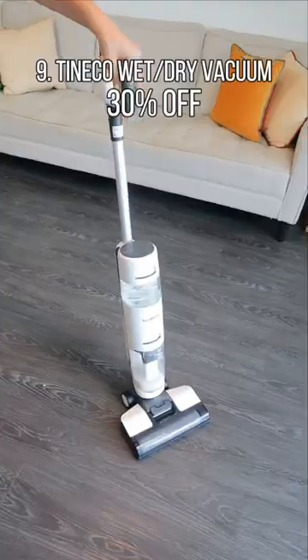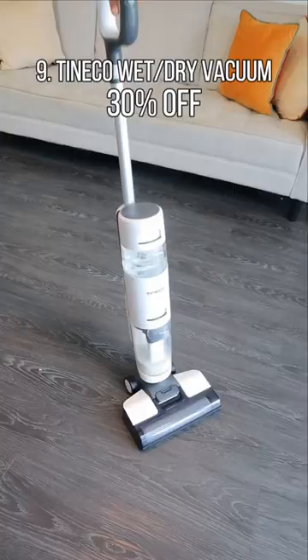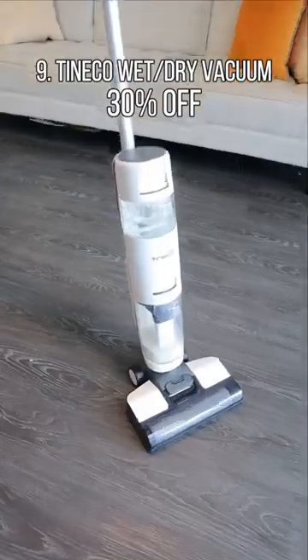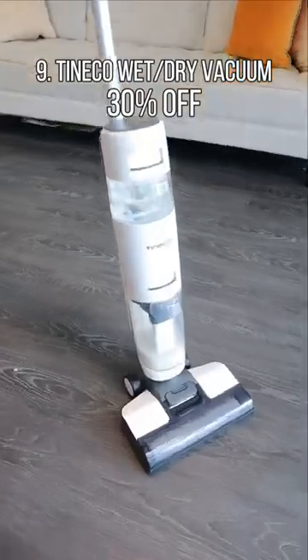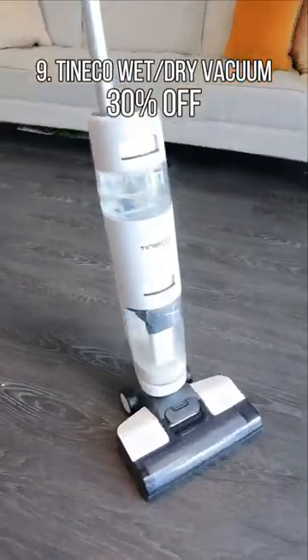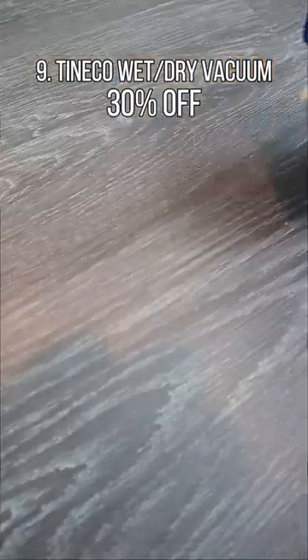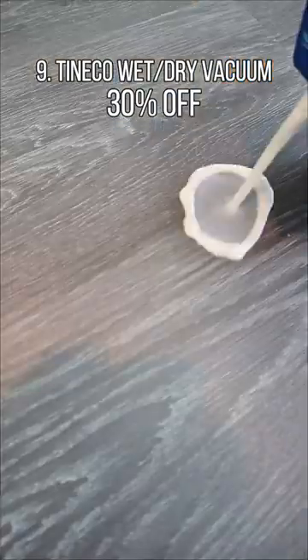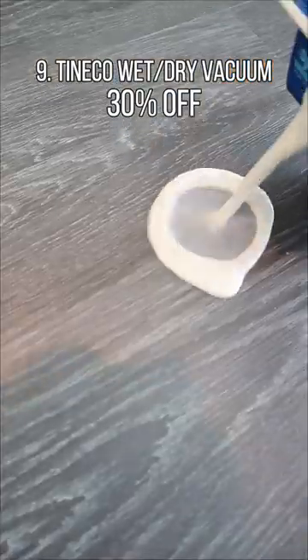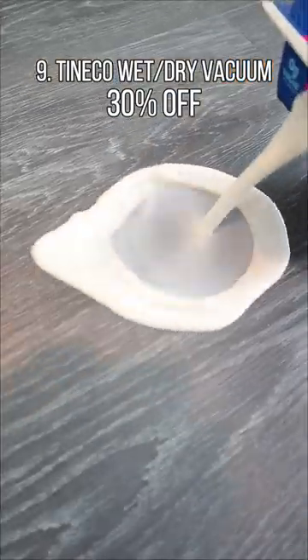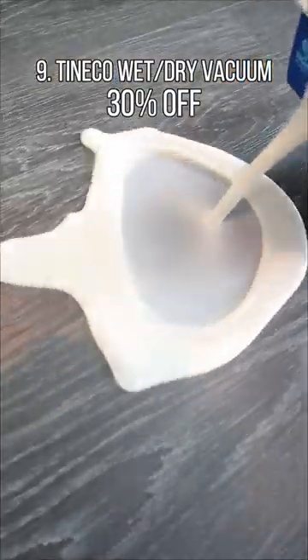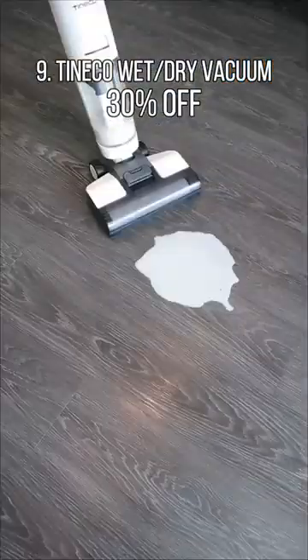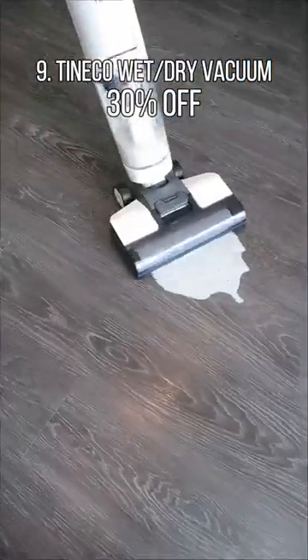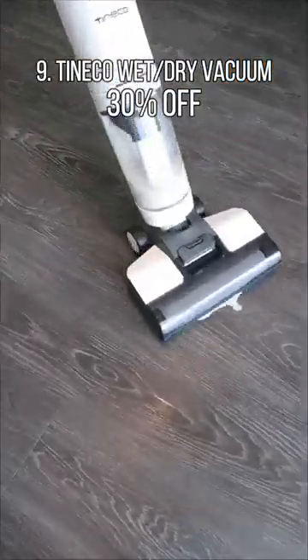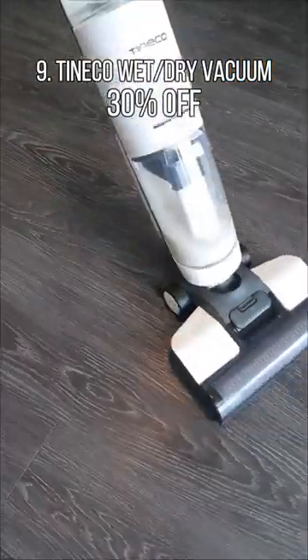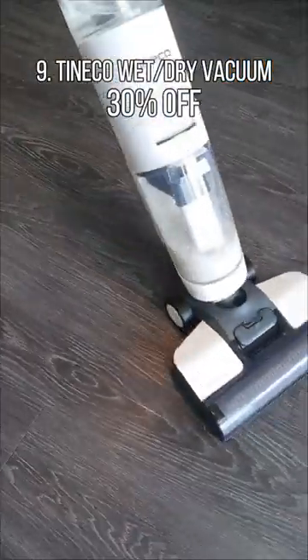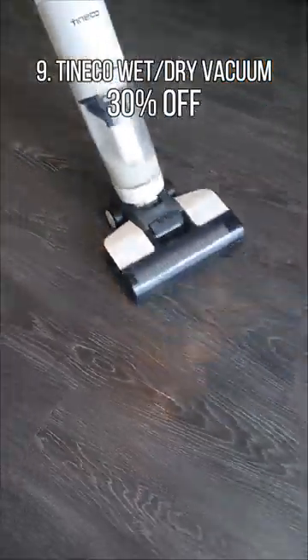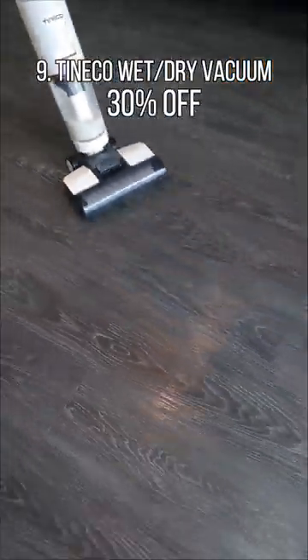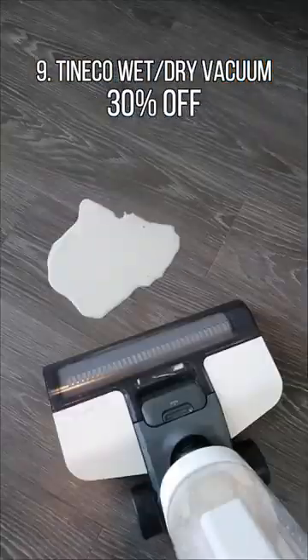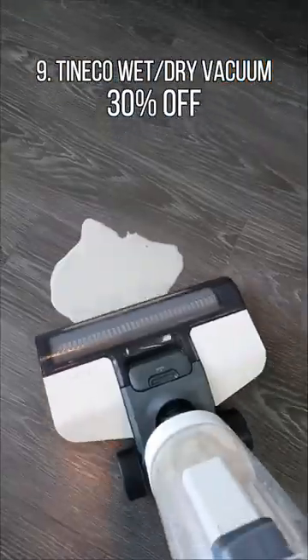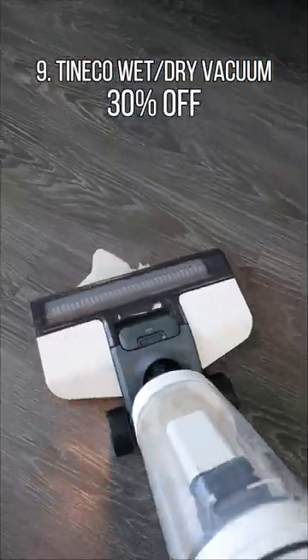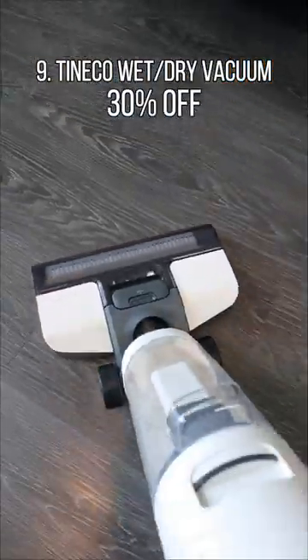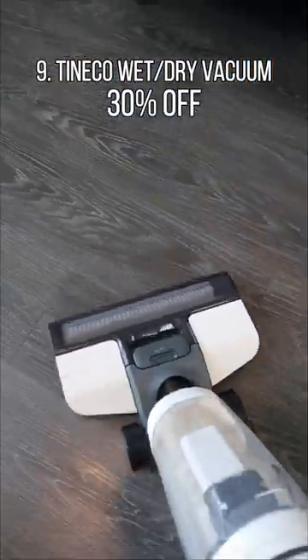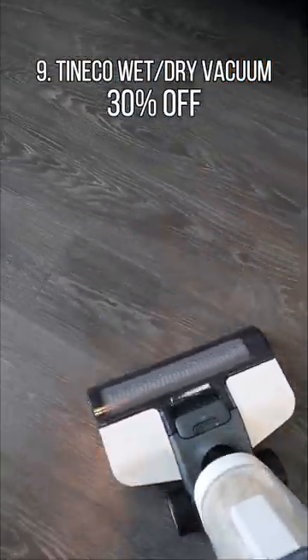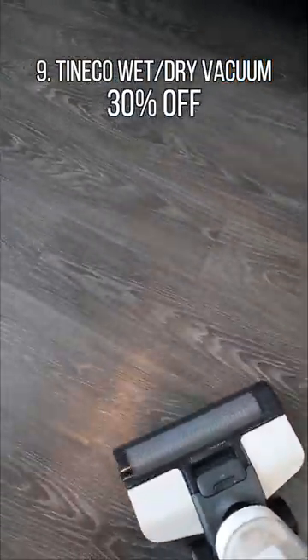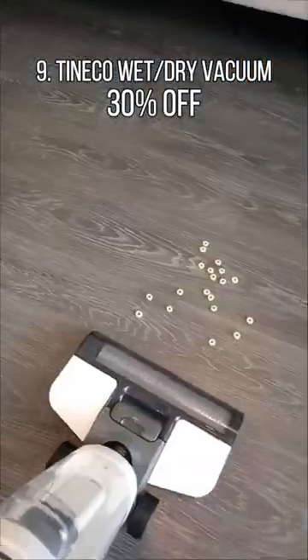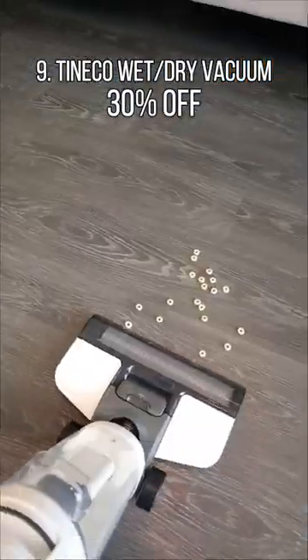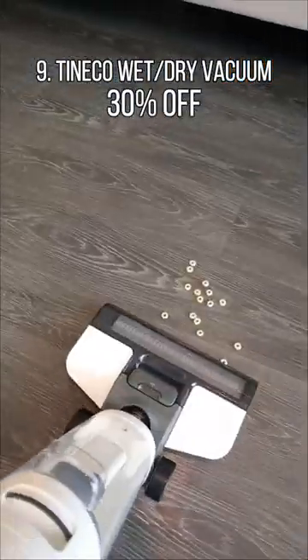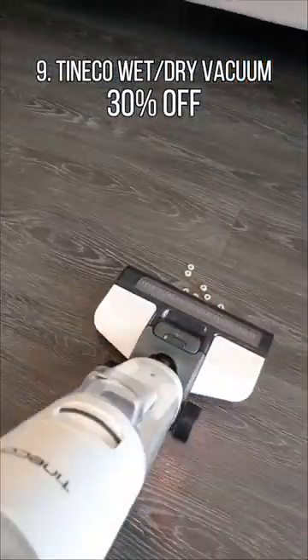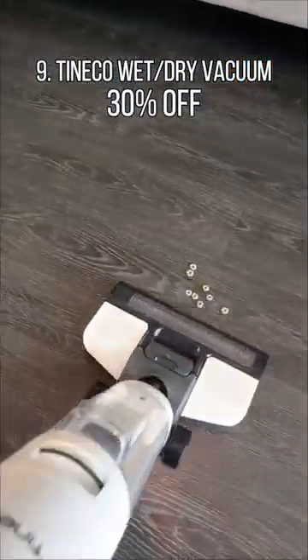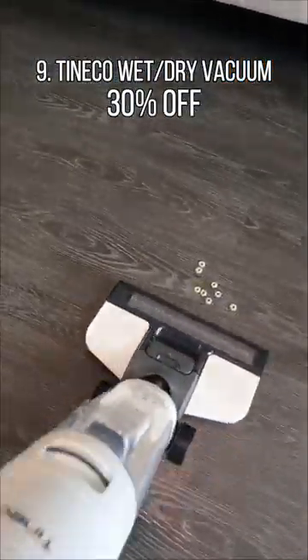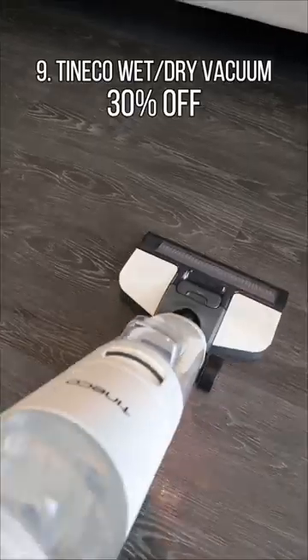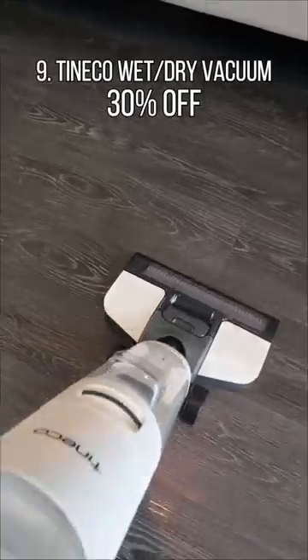This Tineco iFloor 3 suctions up spills and mops floors clean at the same time and vacuums up any mess.